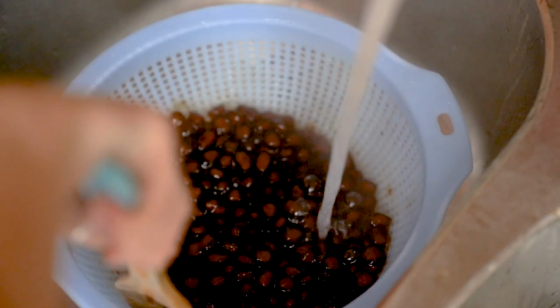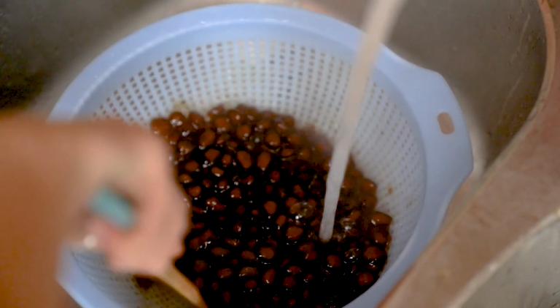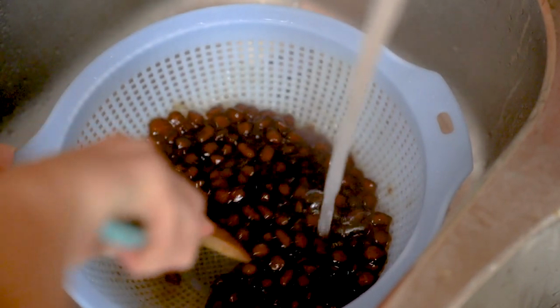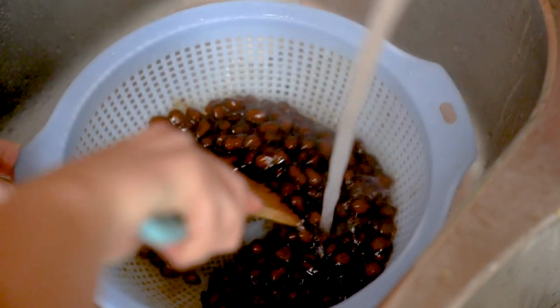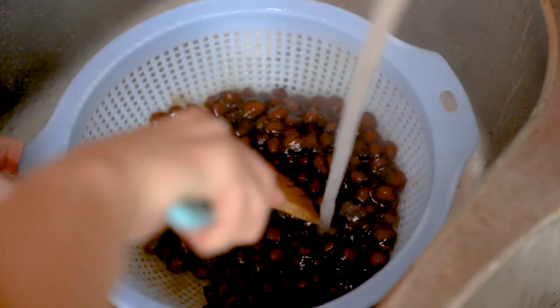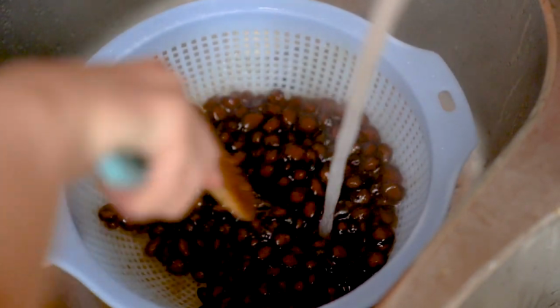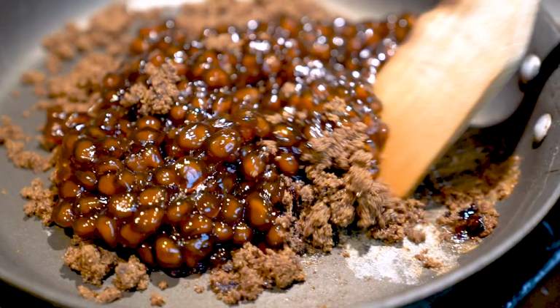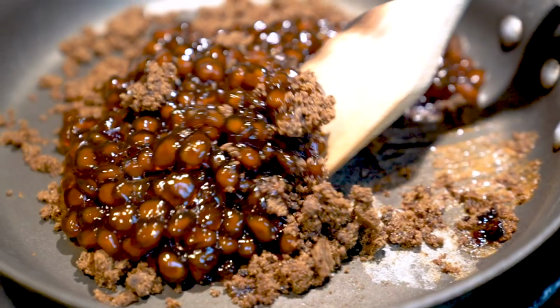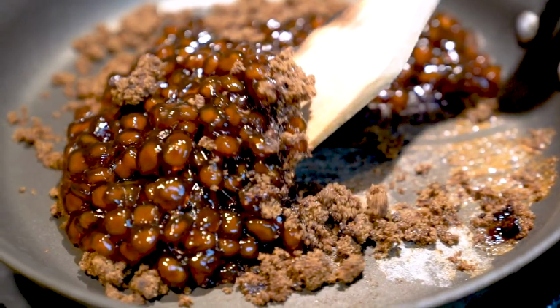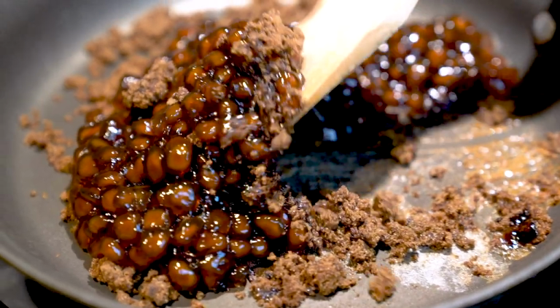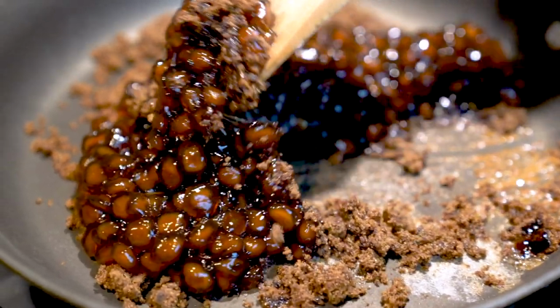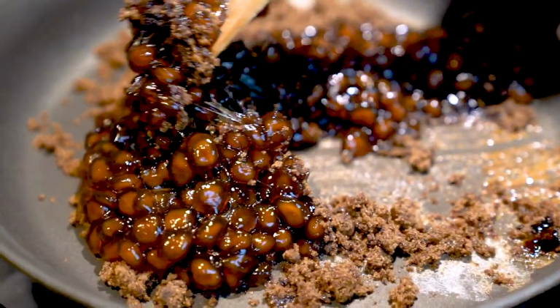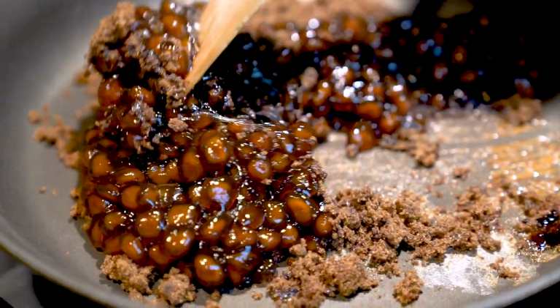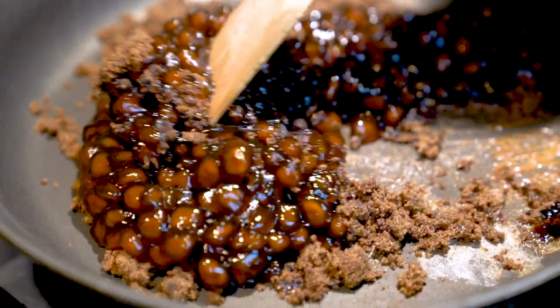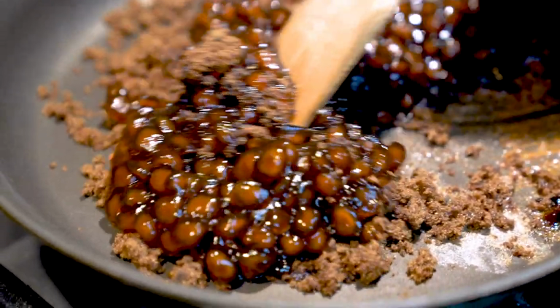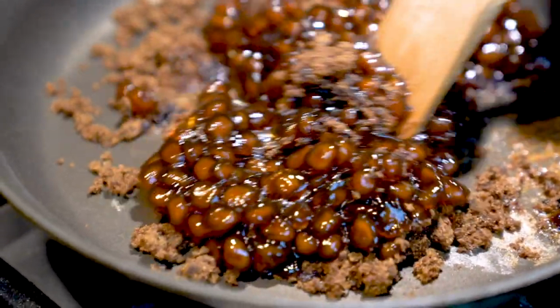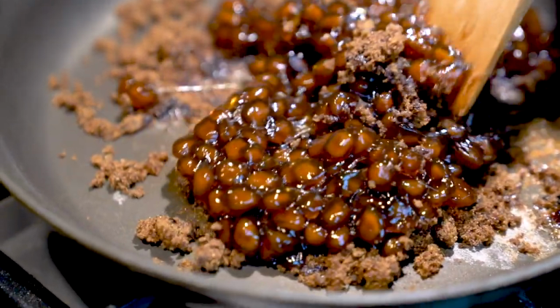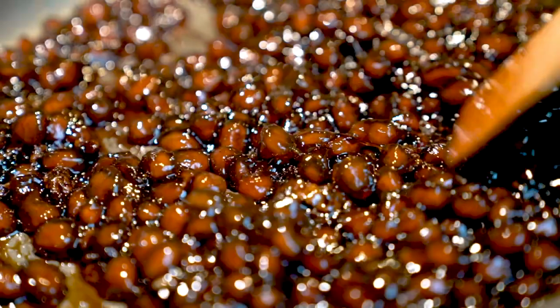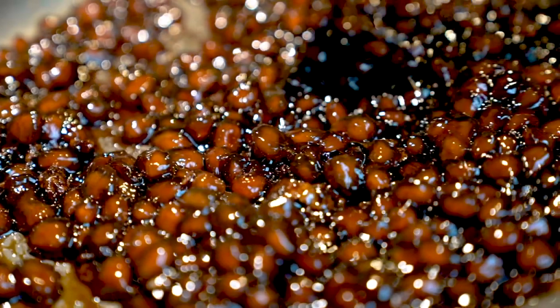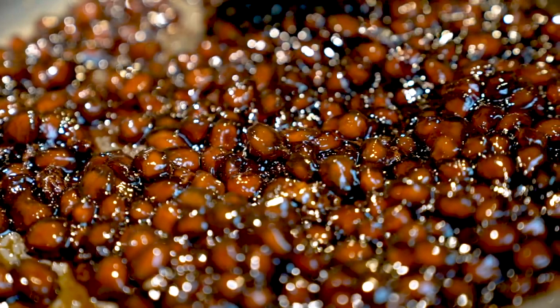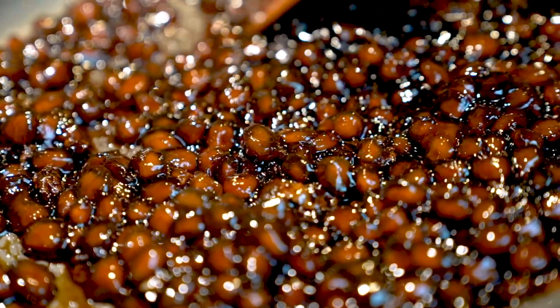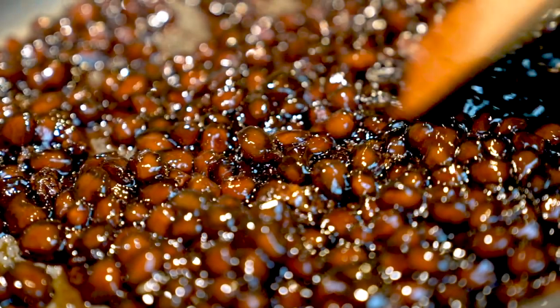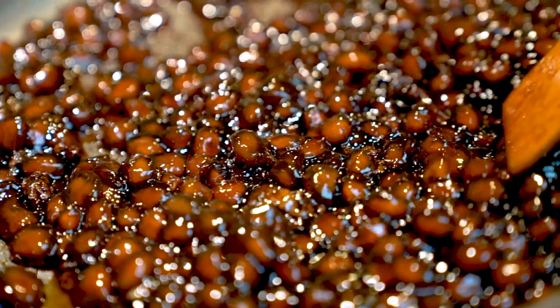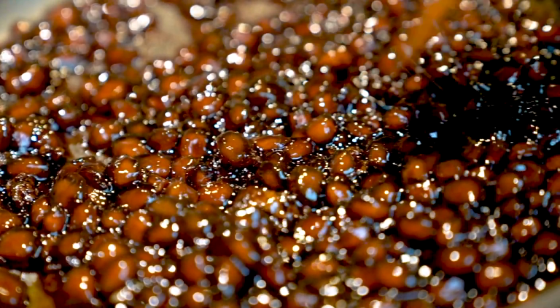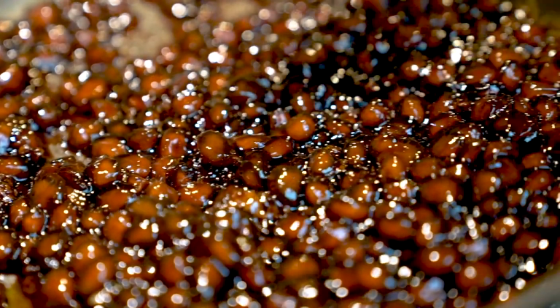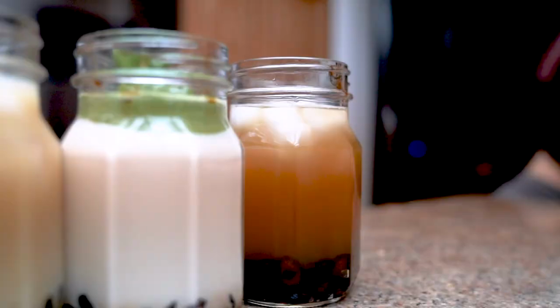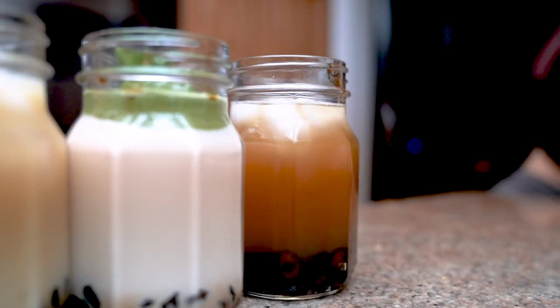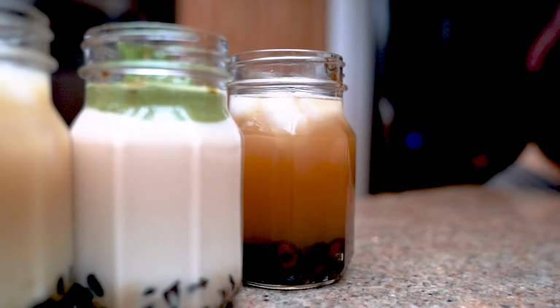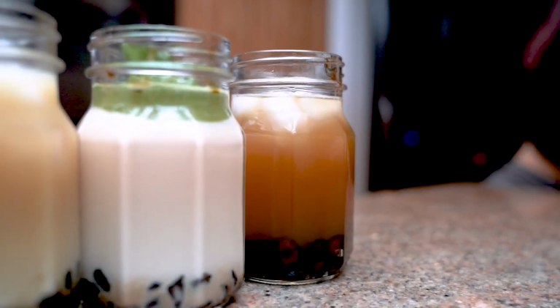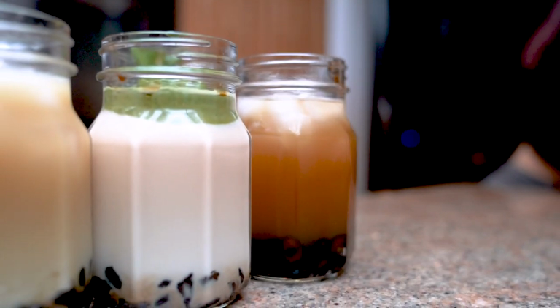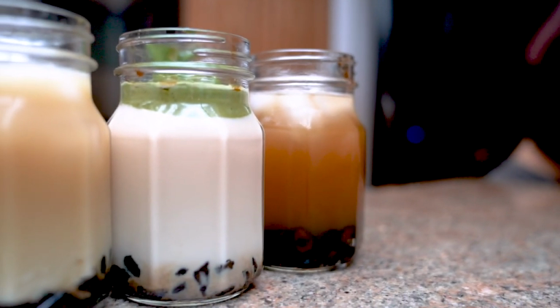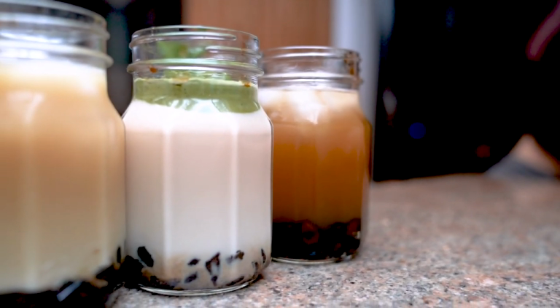Looking back at it now, regrets and mistakes were made, but that's behind us. So let's just get to the recipe. By the way, the description is gonna have measurements for the regular and the quadrupled version.